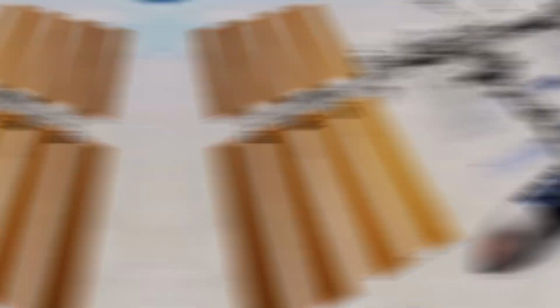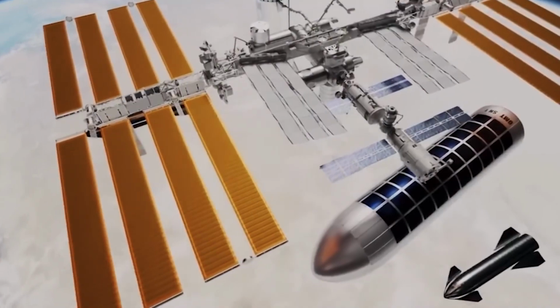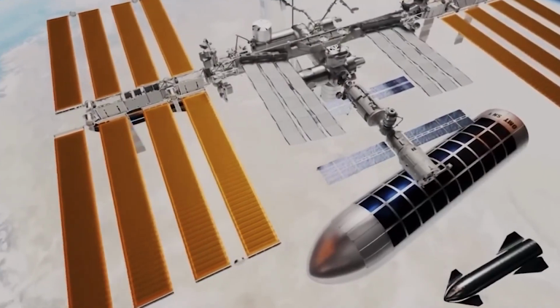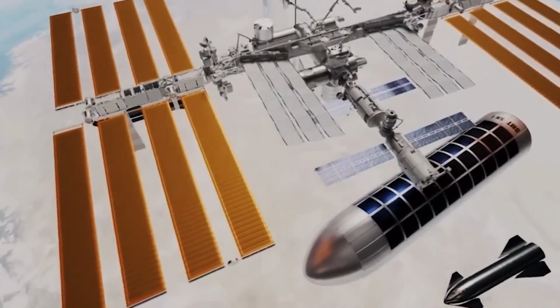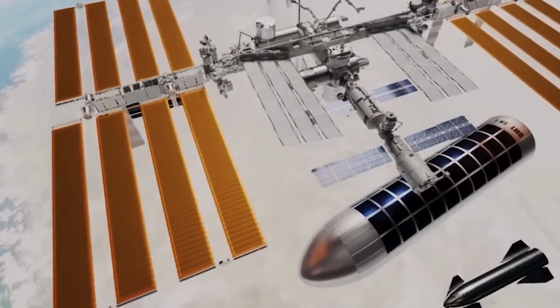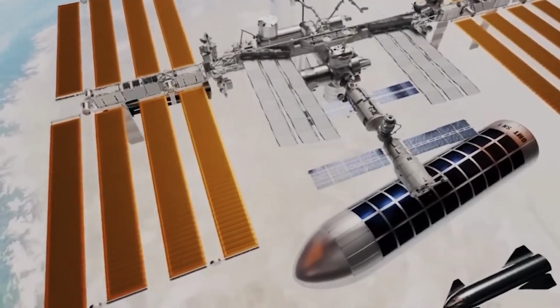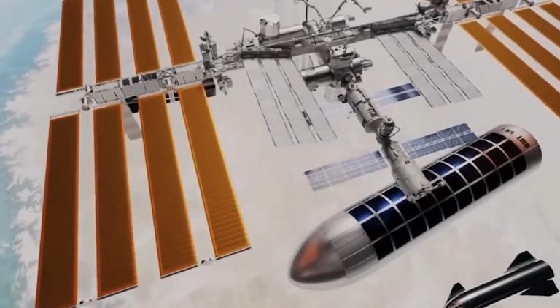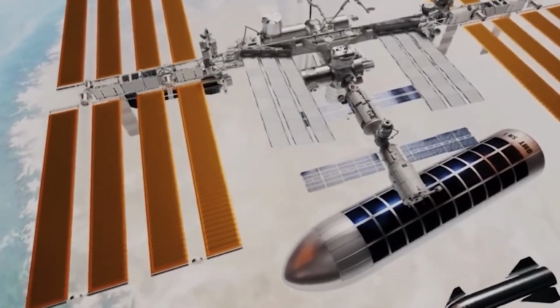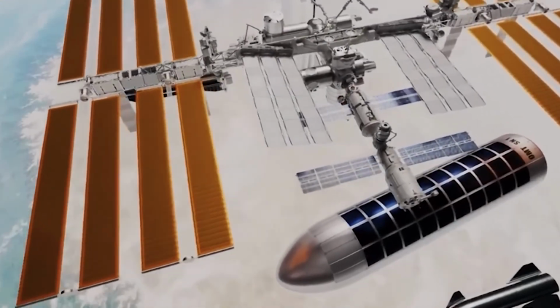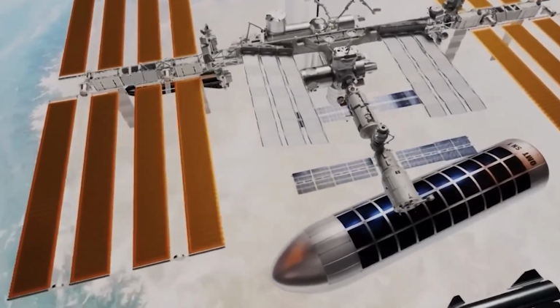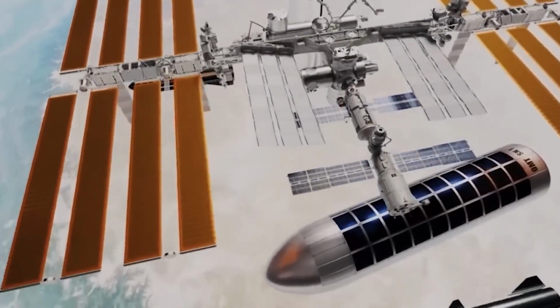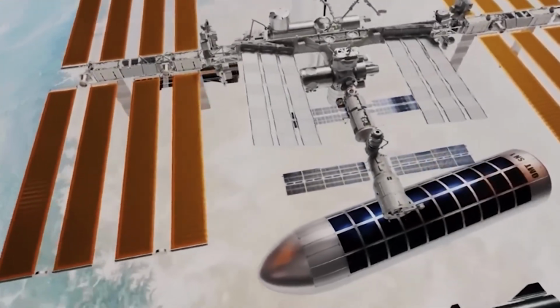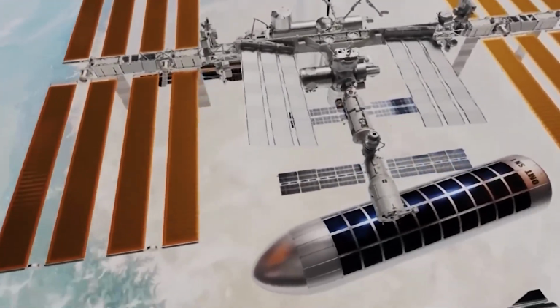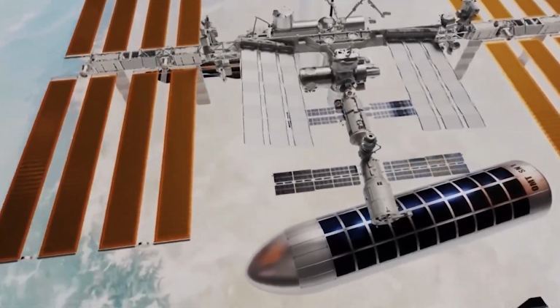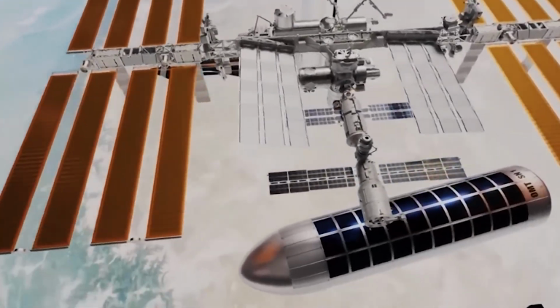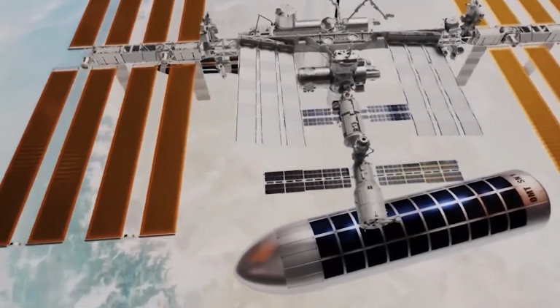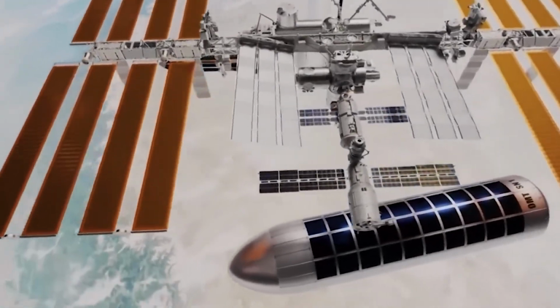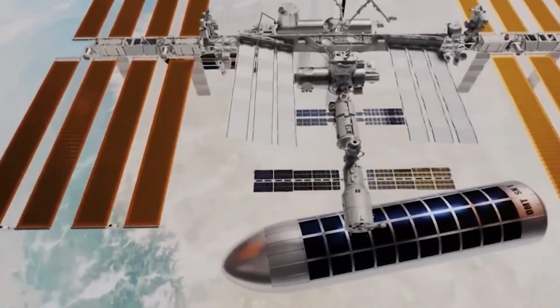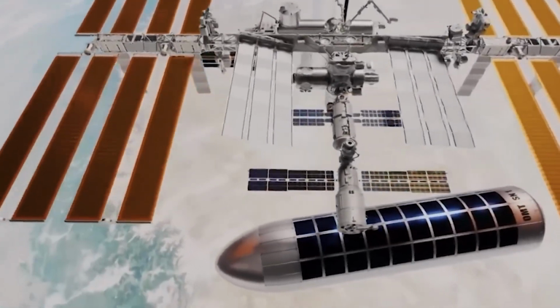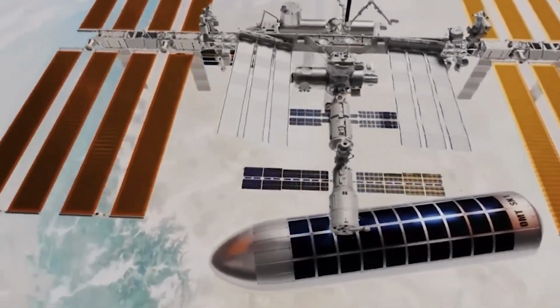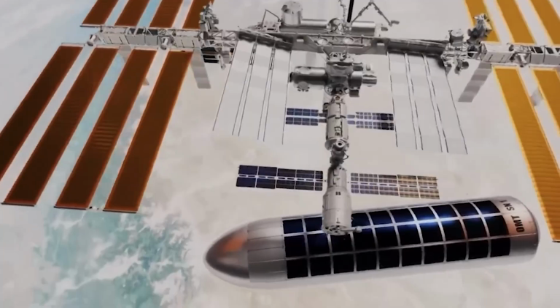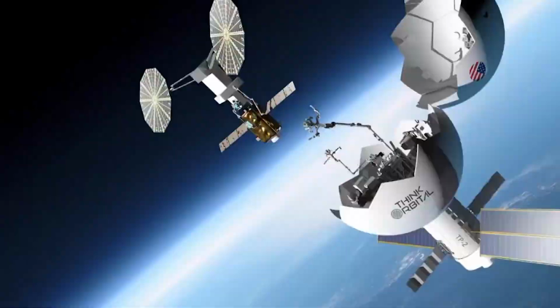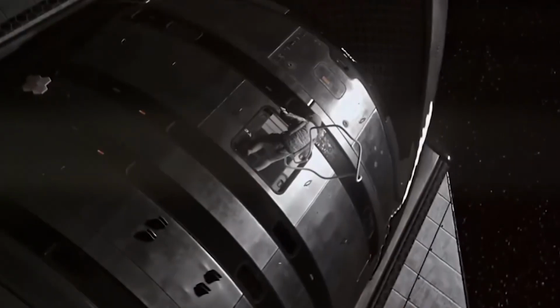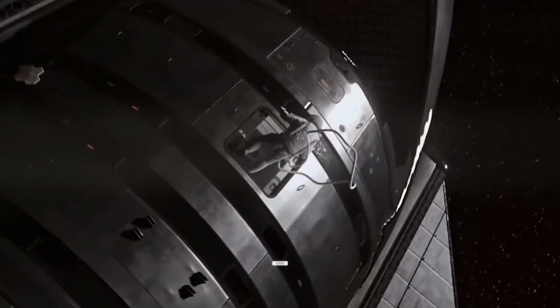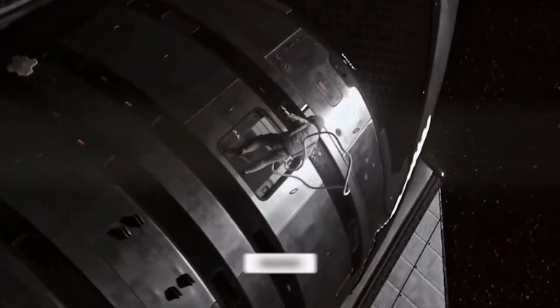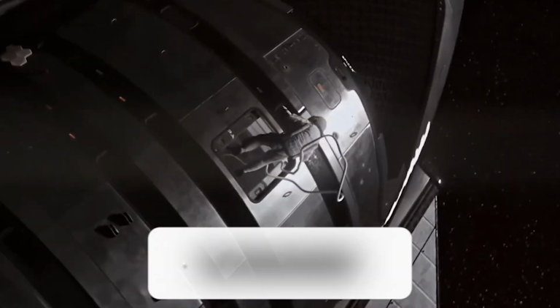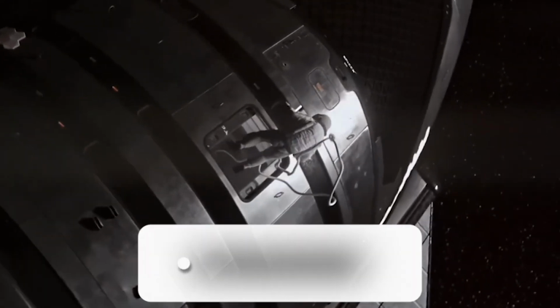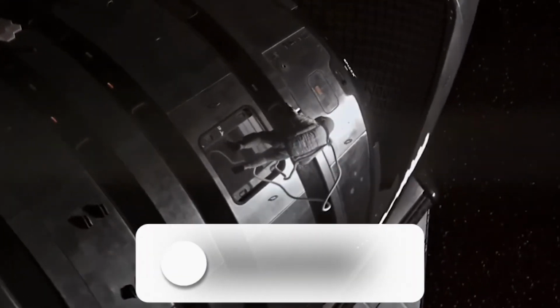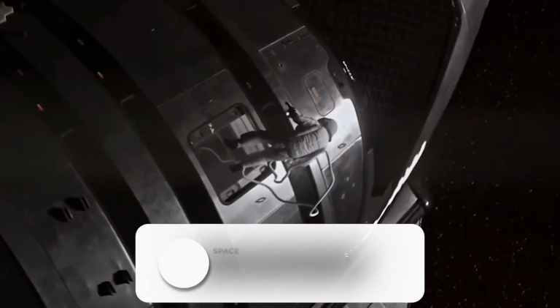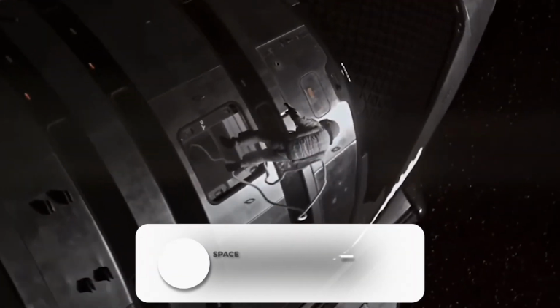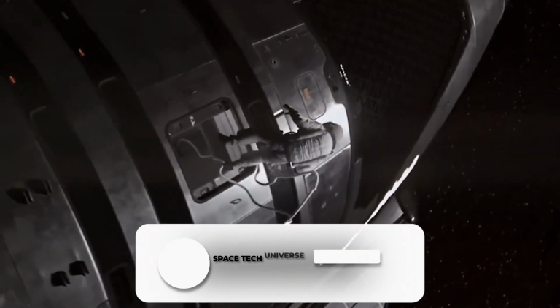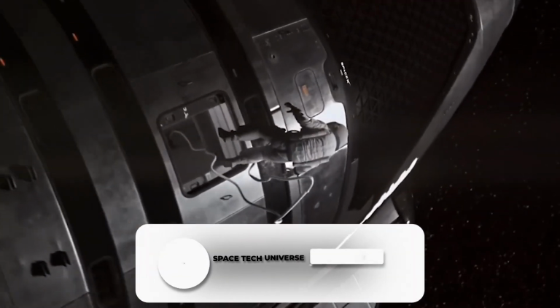What do you think? Could Starship be a capable replacement for the ISS? Please share your thoughts in the comments below.